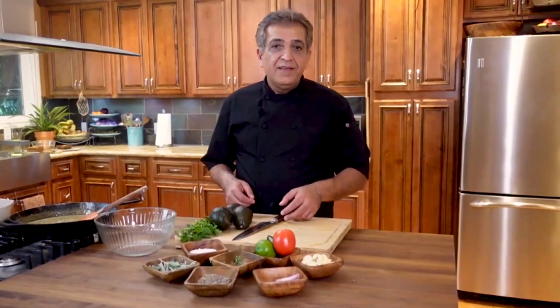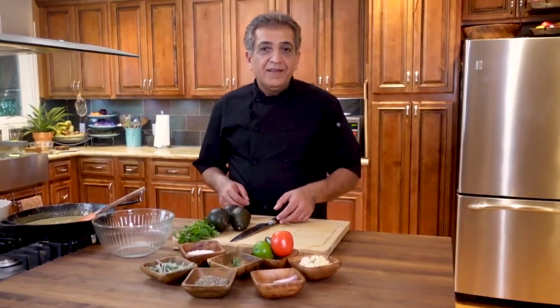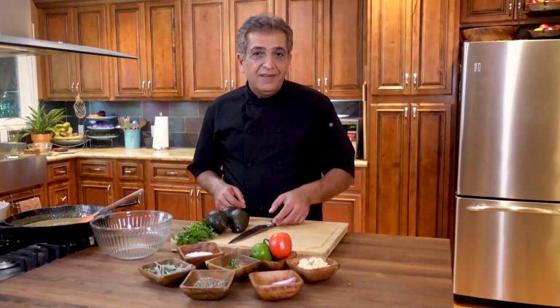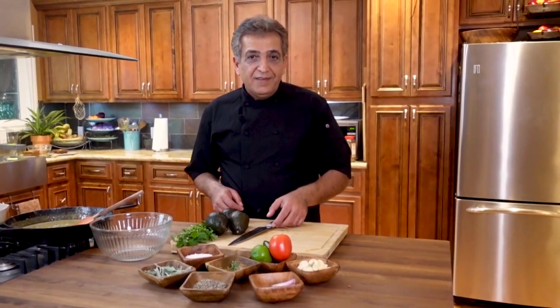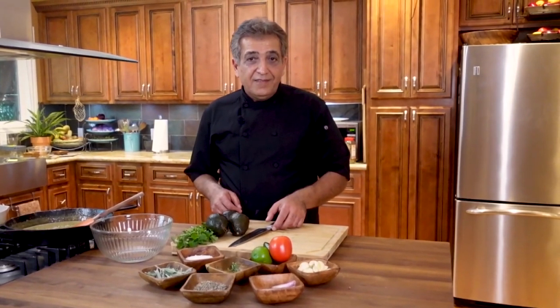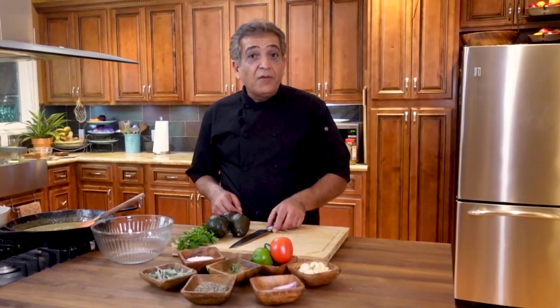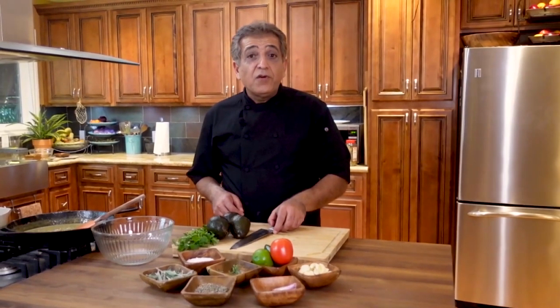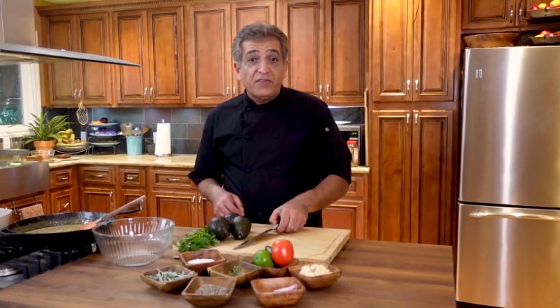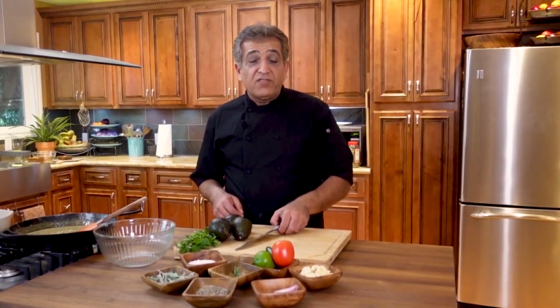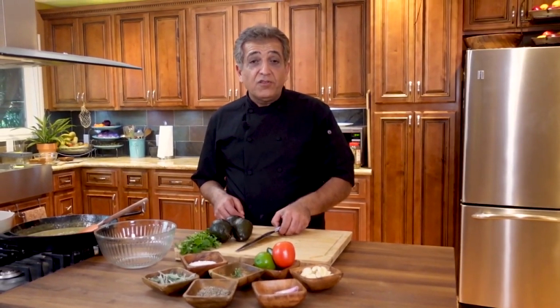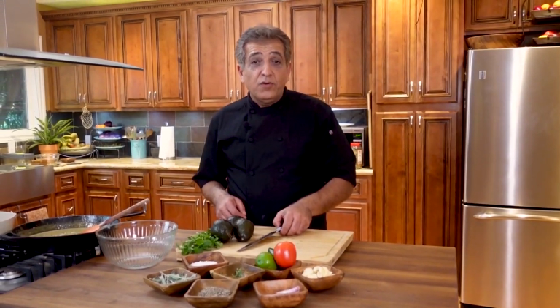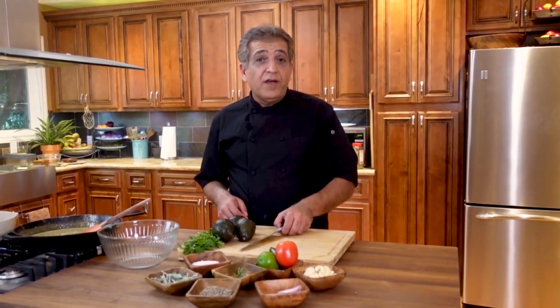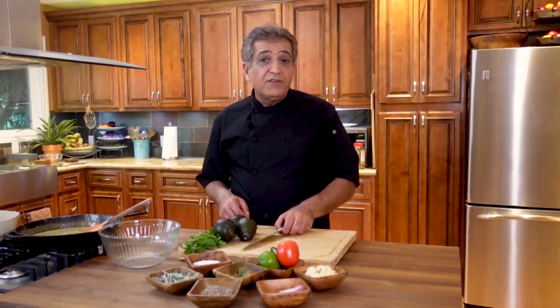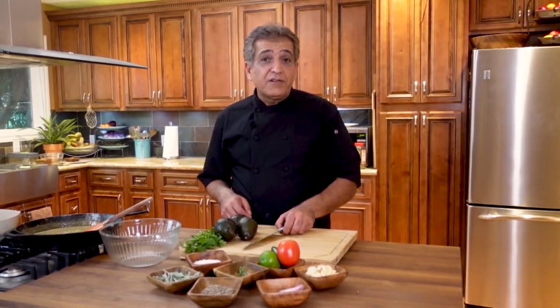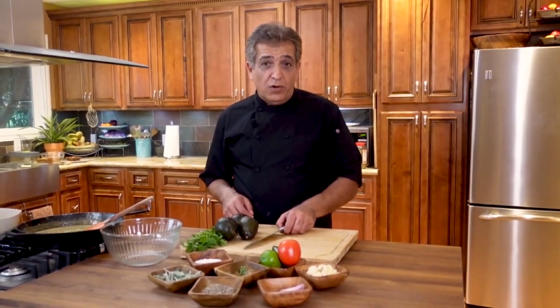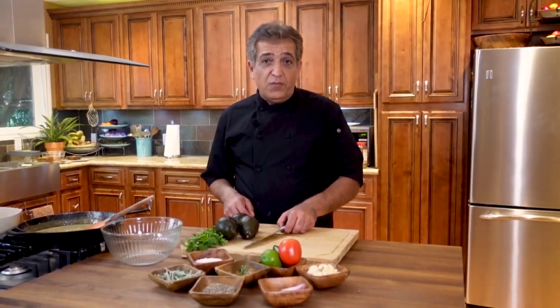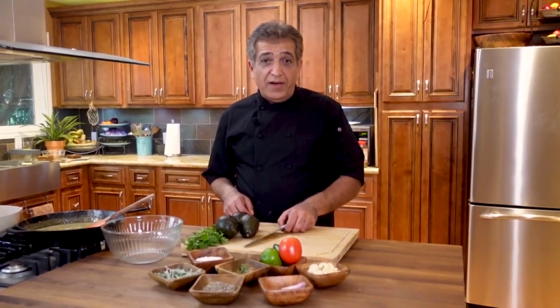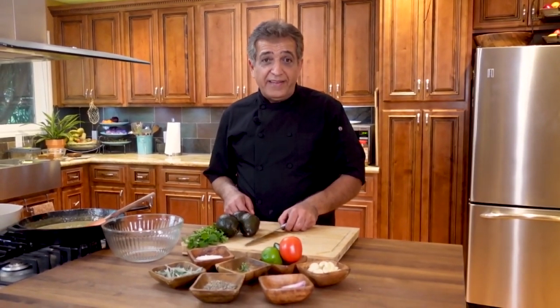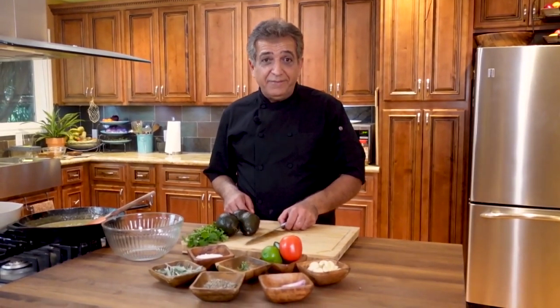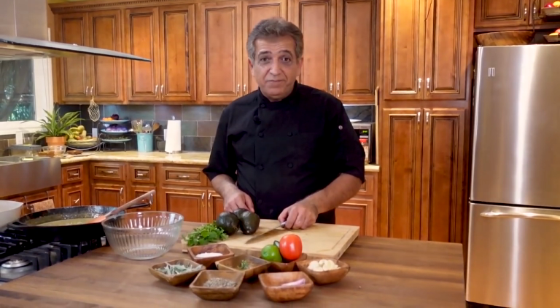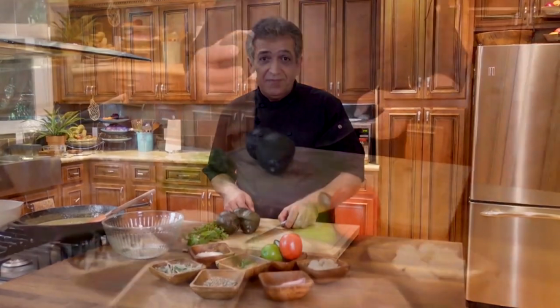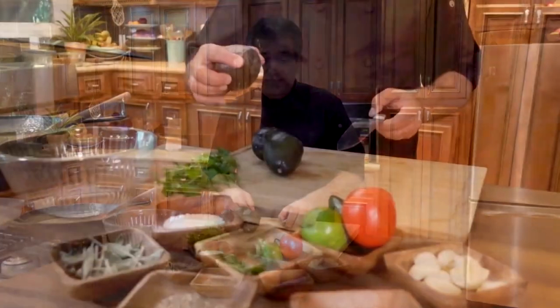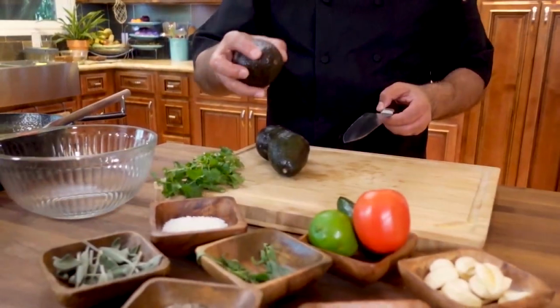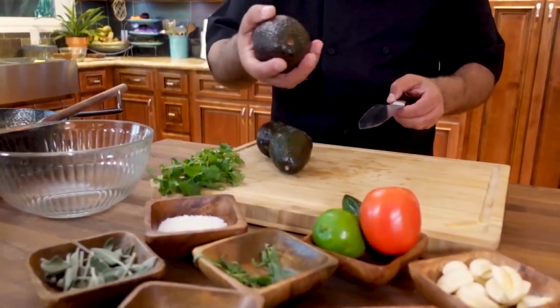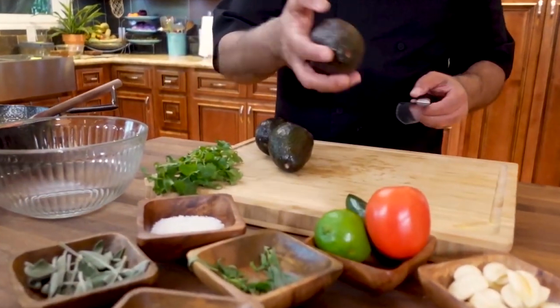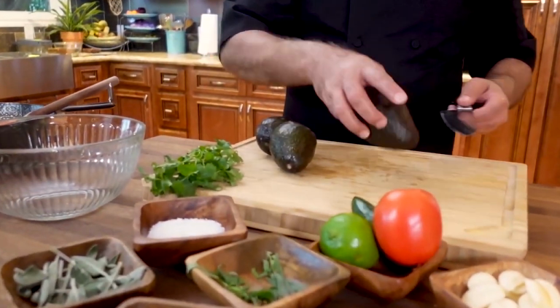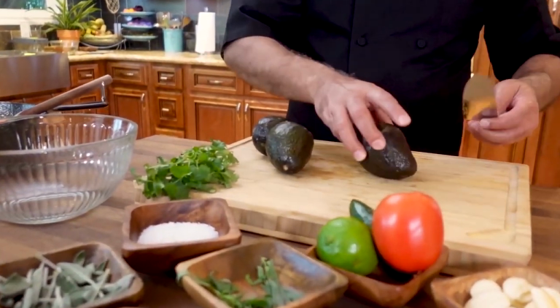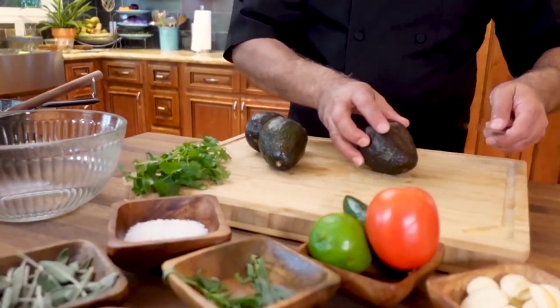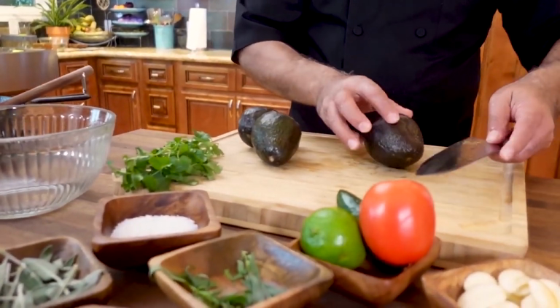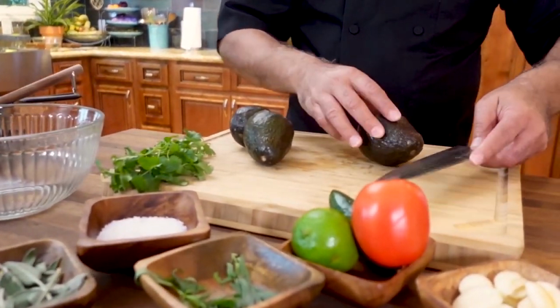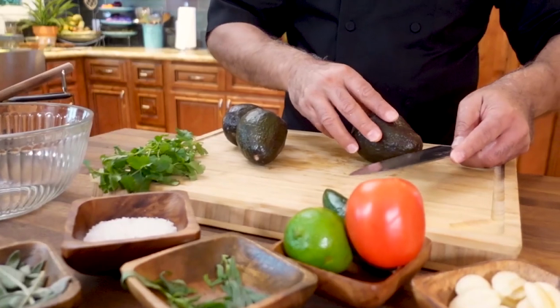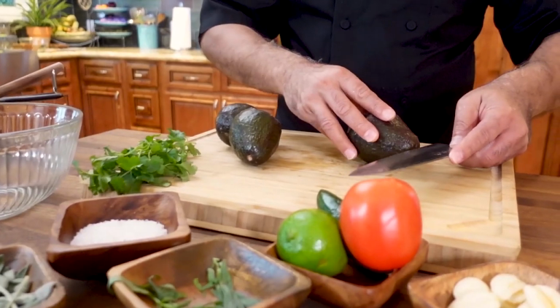Now we're going to start doing our guacamole. We need some avocados.